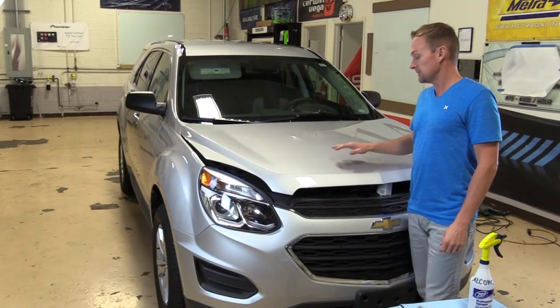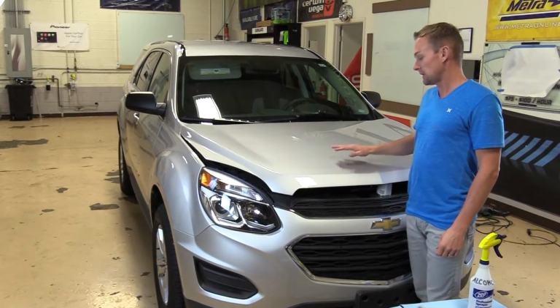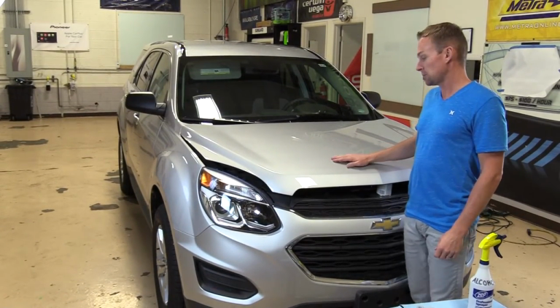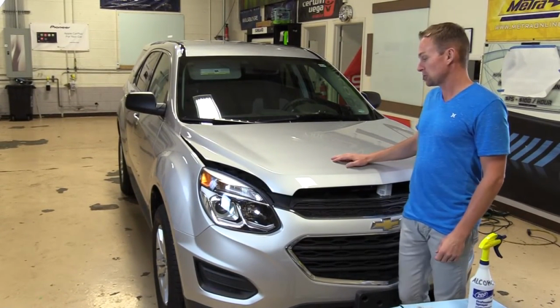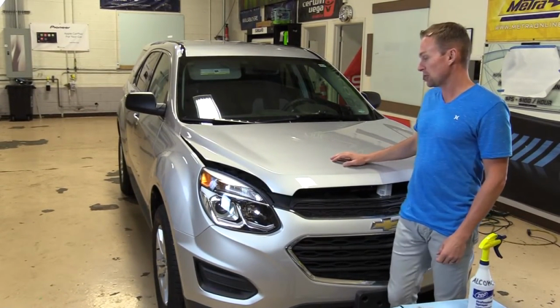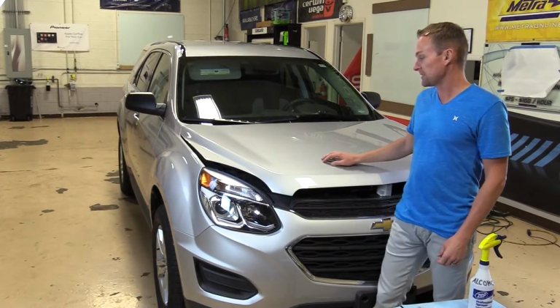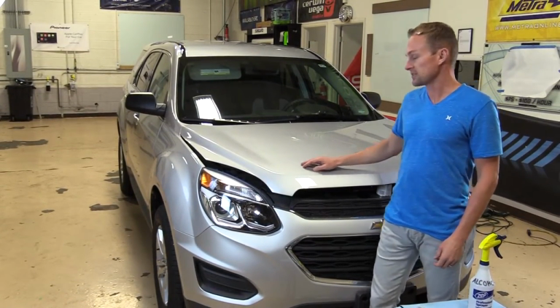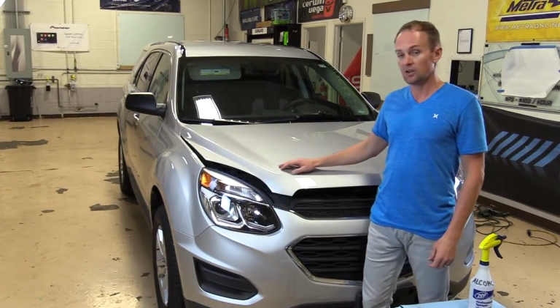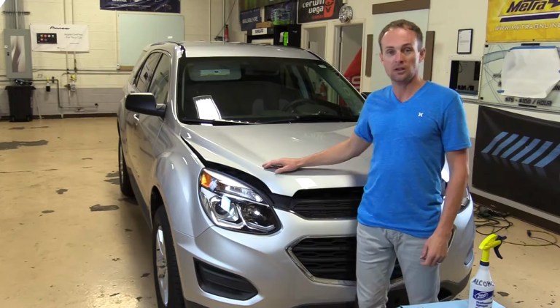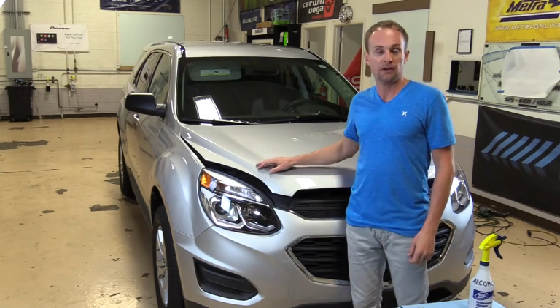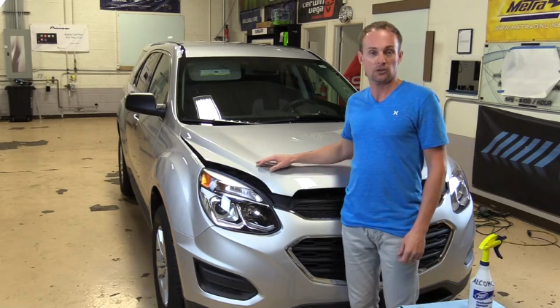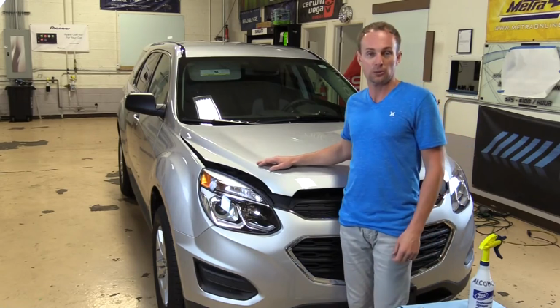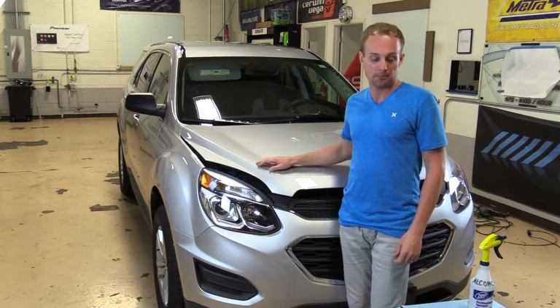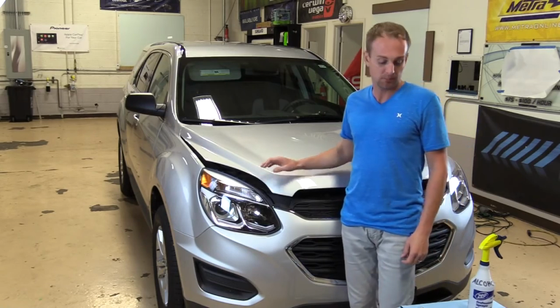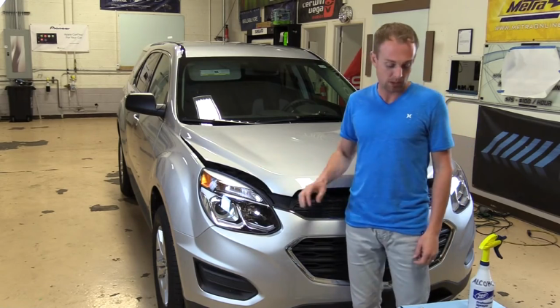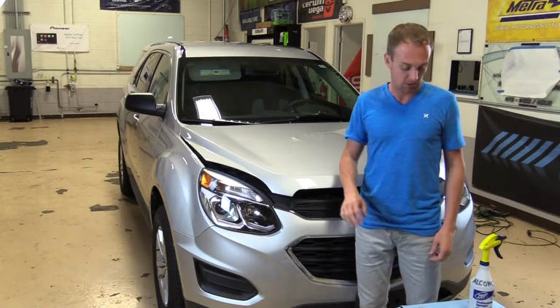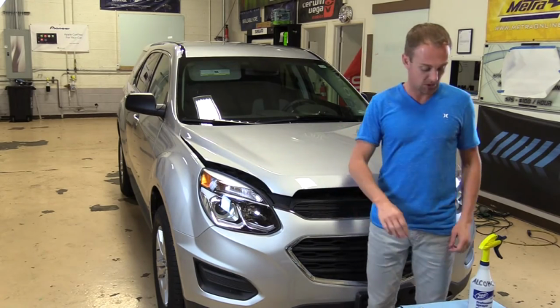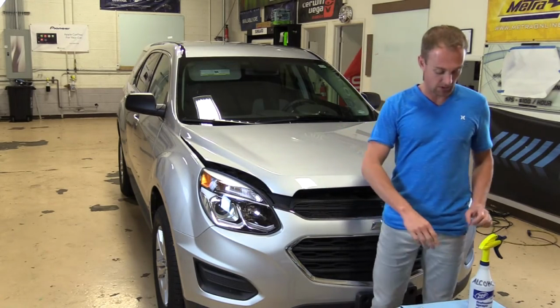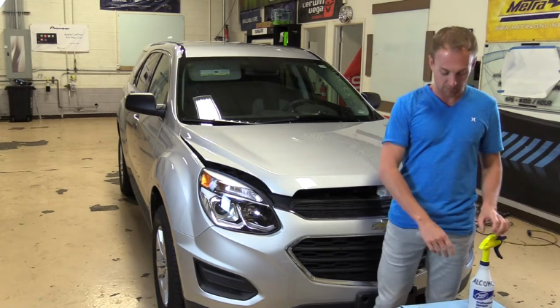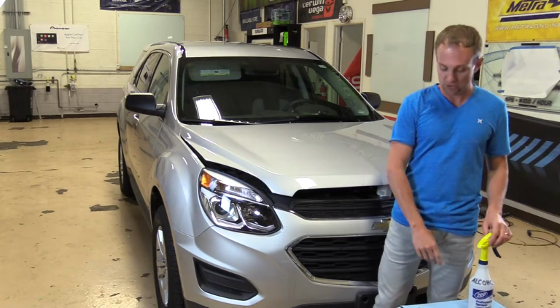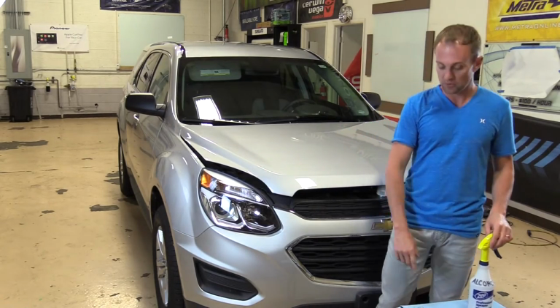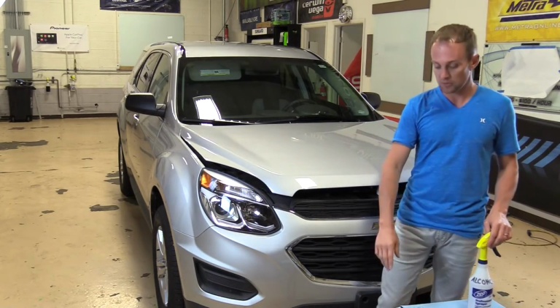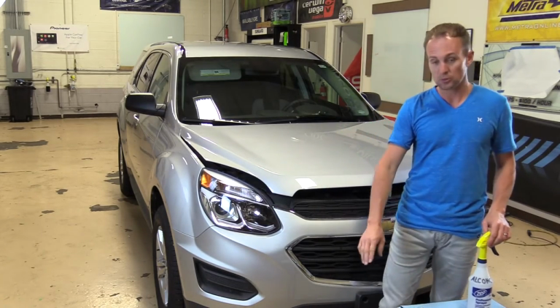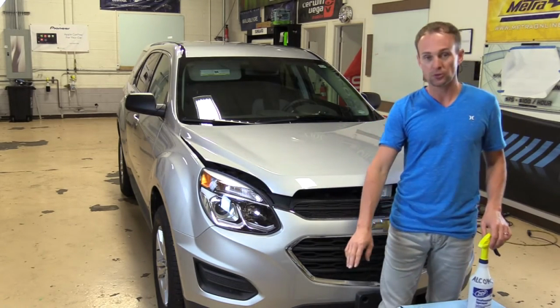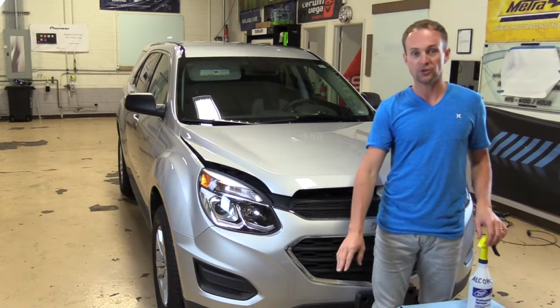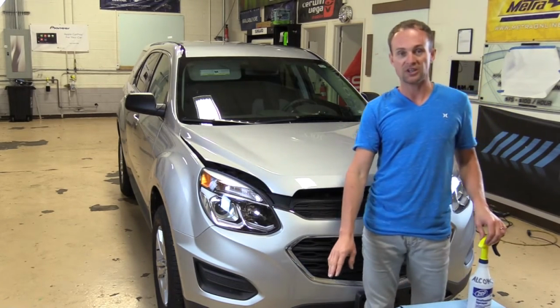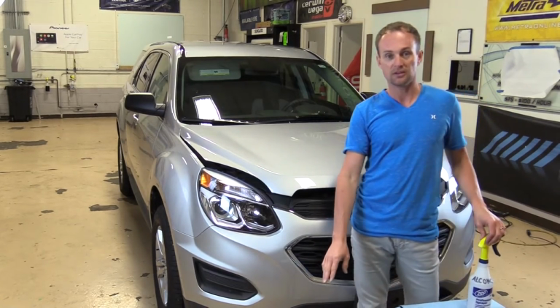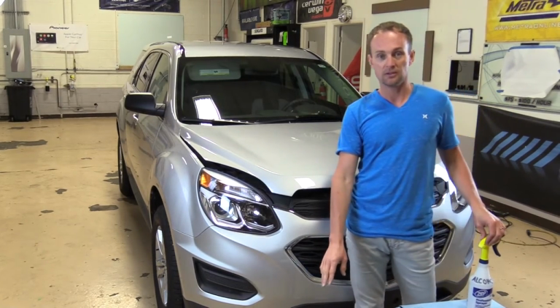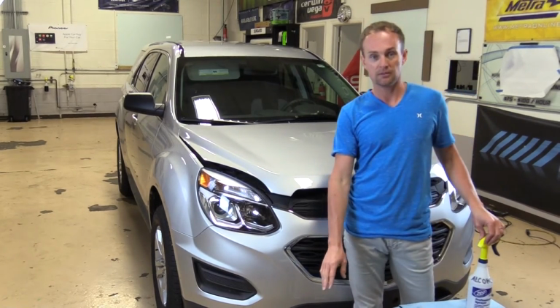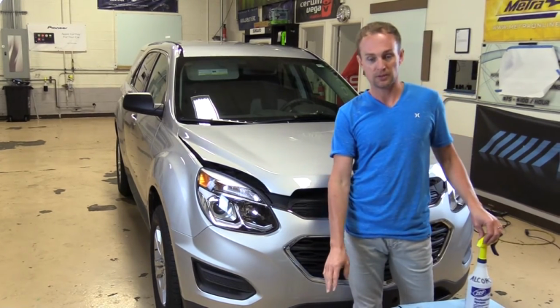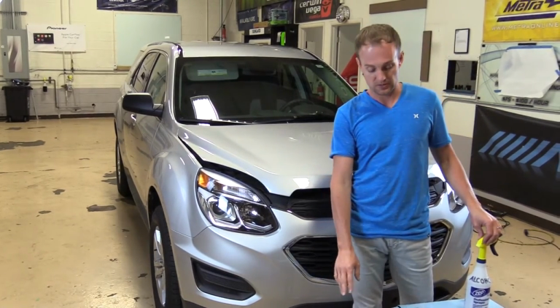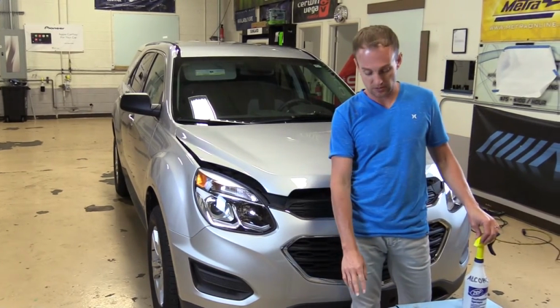Today I'm going to show you how to install a vinyl hood wrap. I'm going to start off by showing you the tools you'll need for the install.